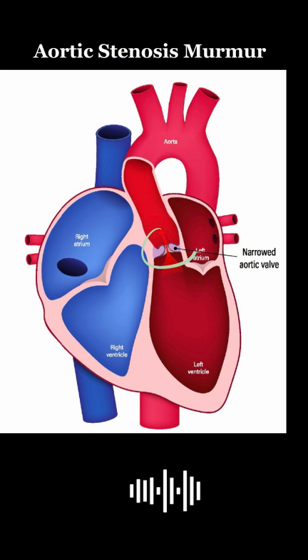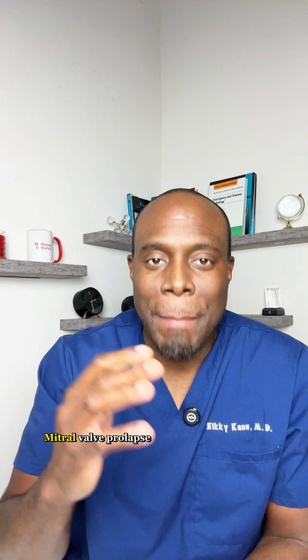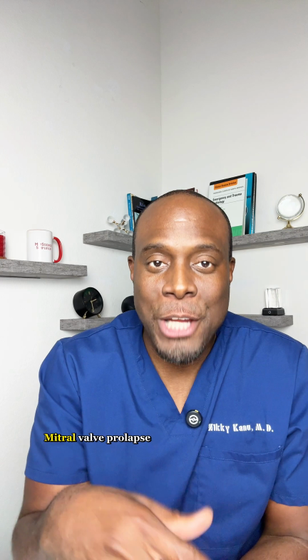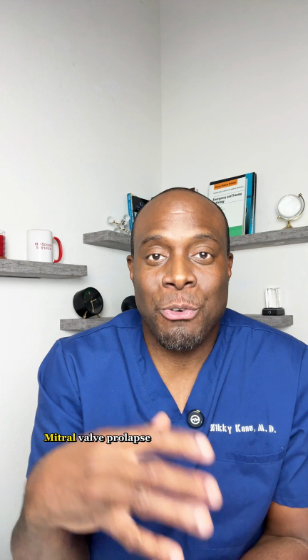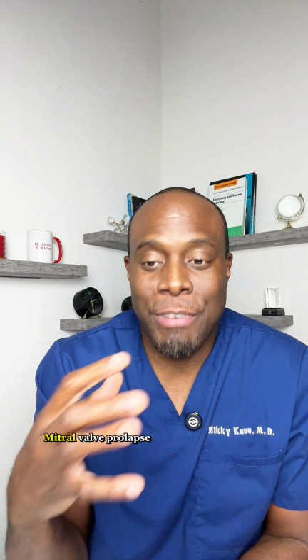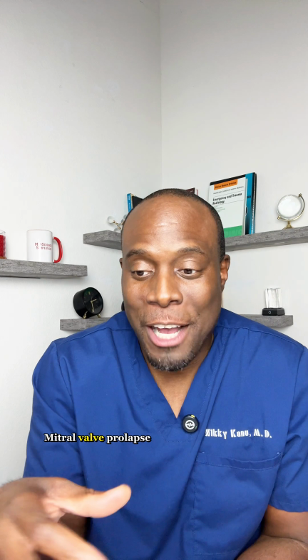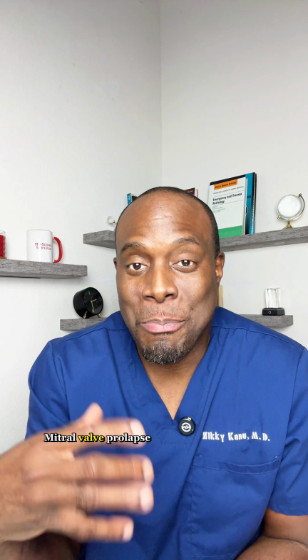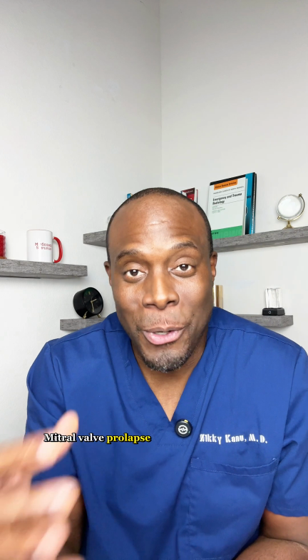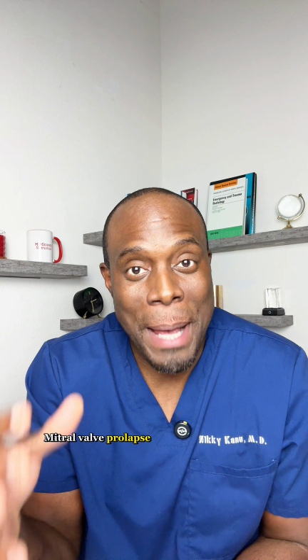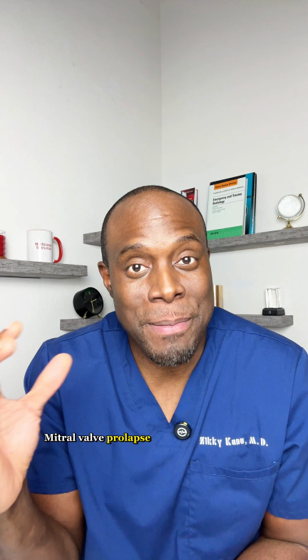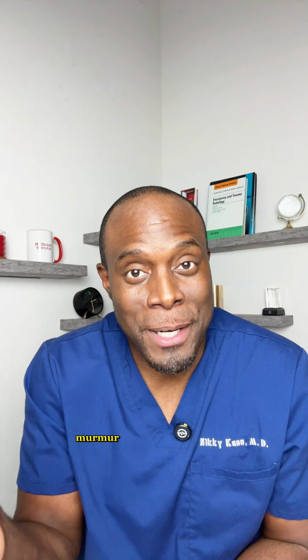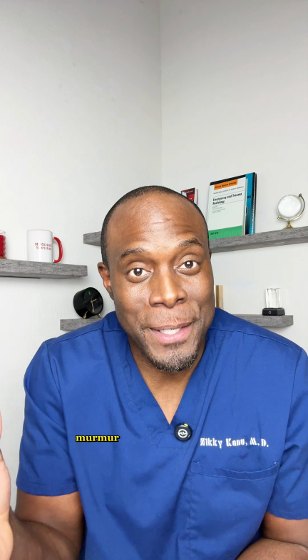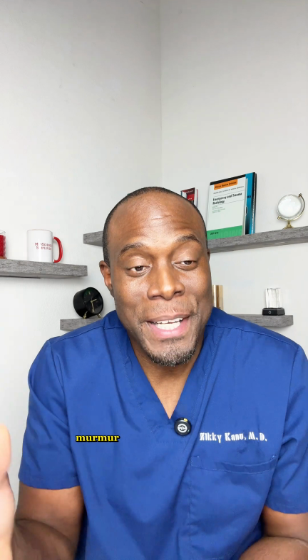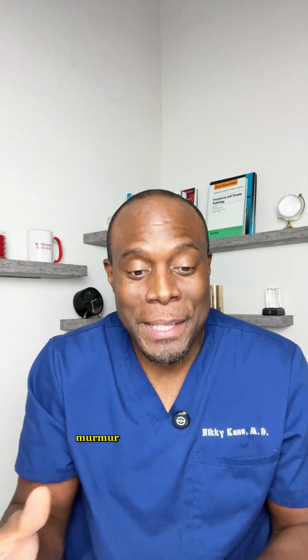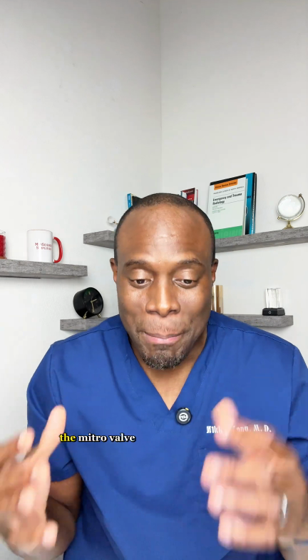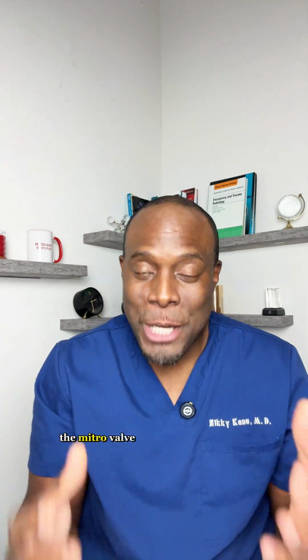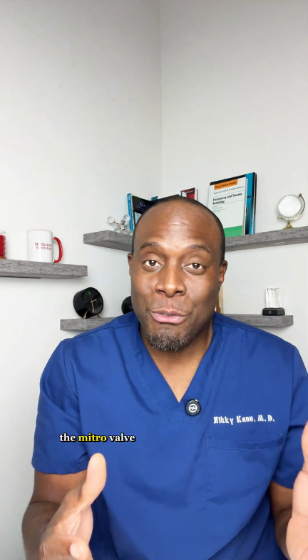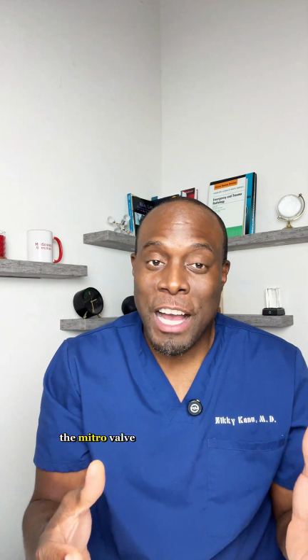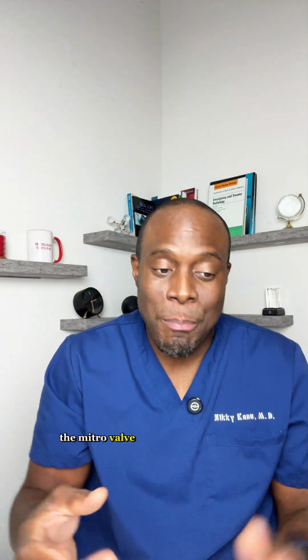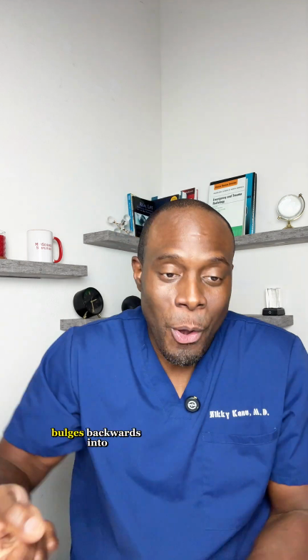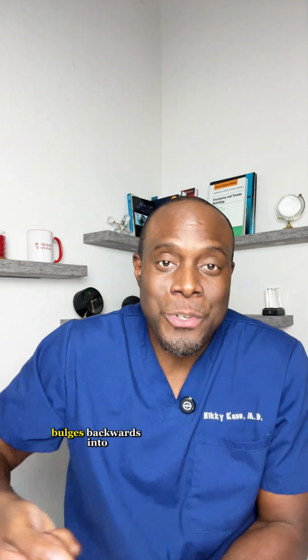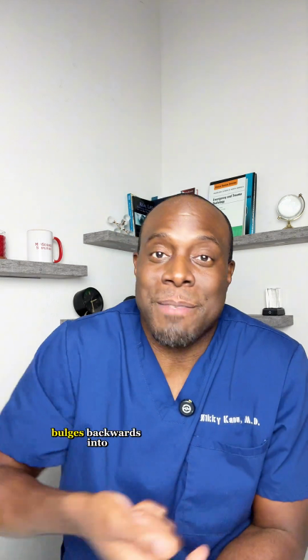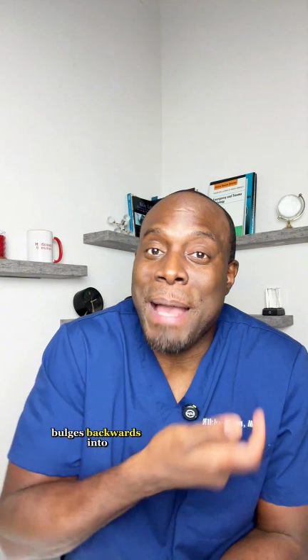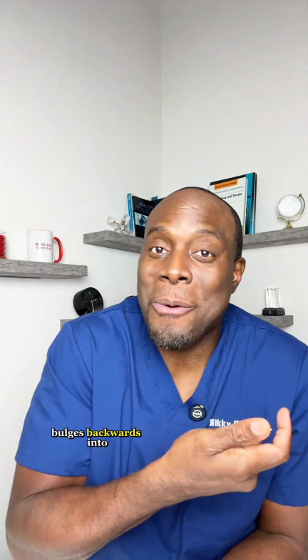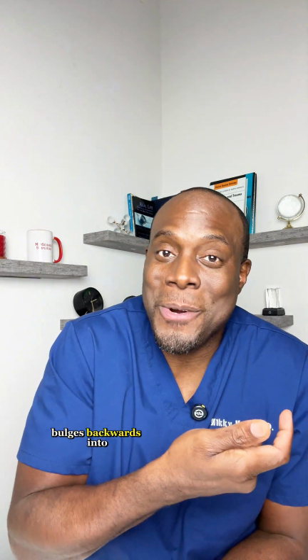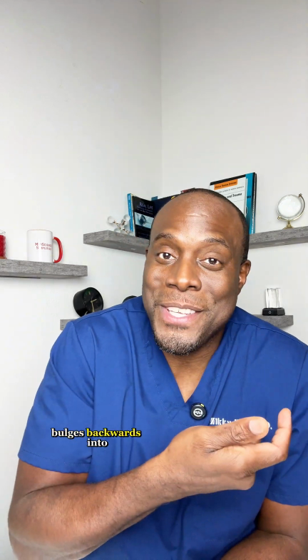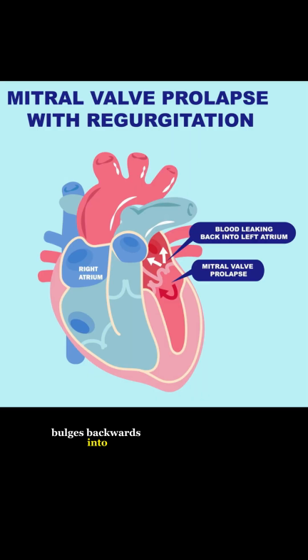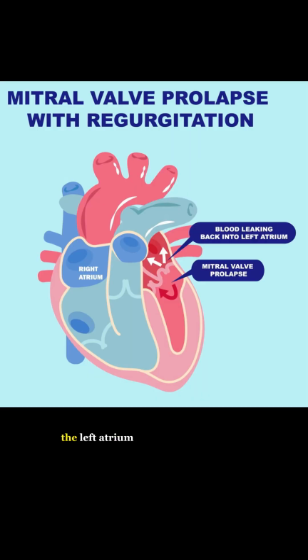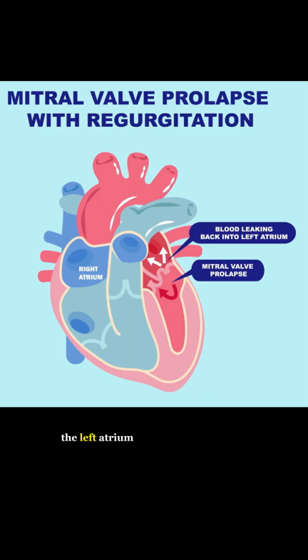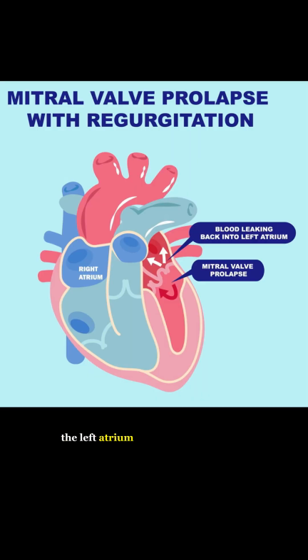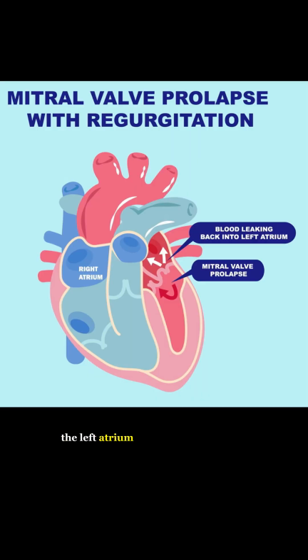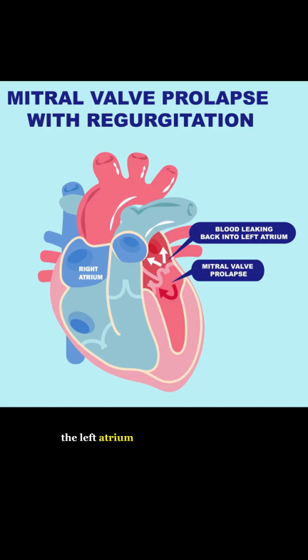Mitral valve prolapse murmur. The mitral valve bulges backwards into the left atrium.